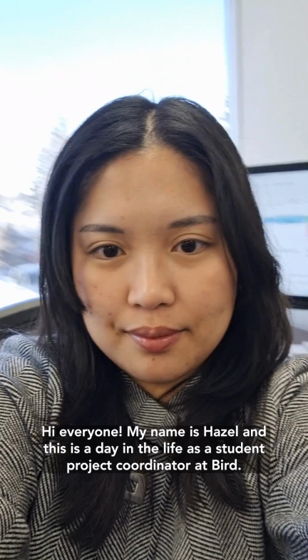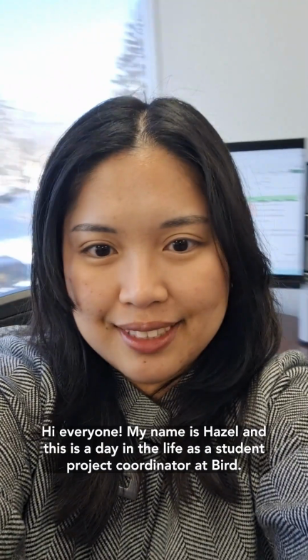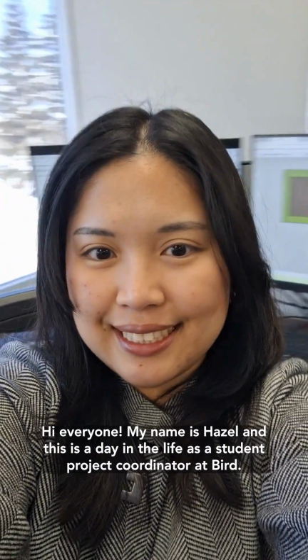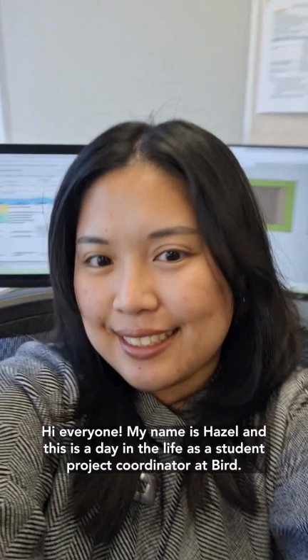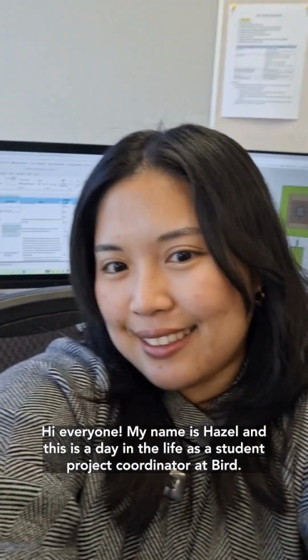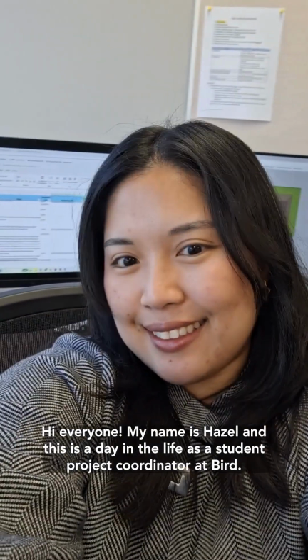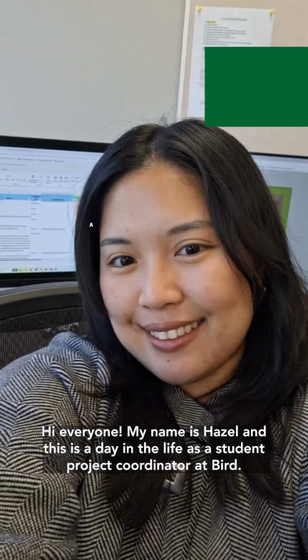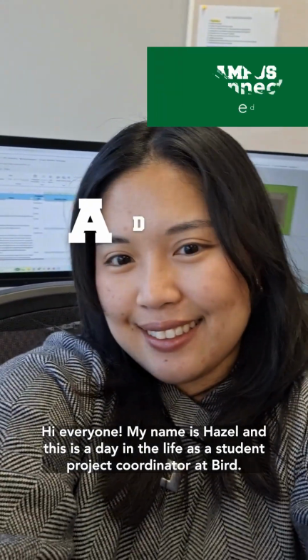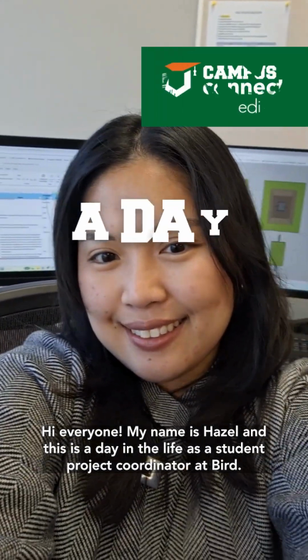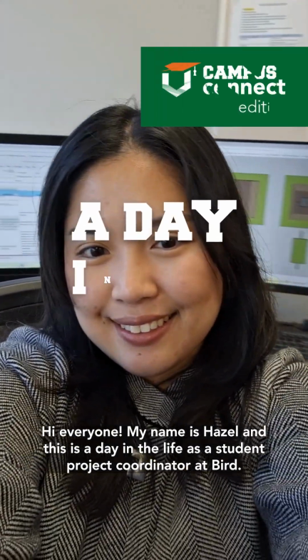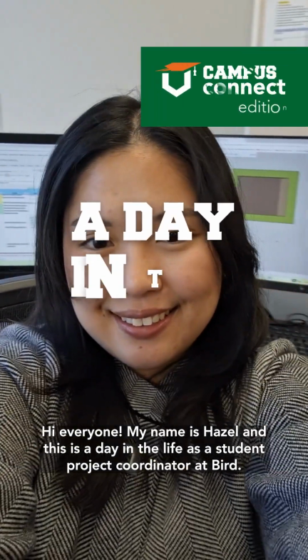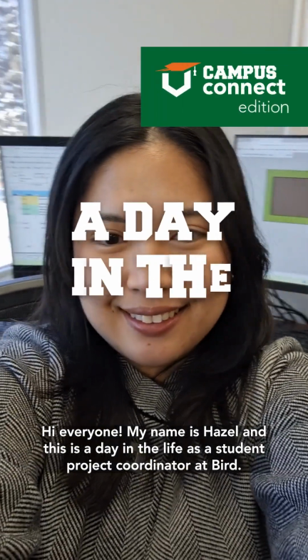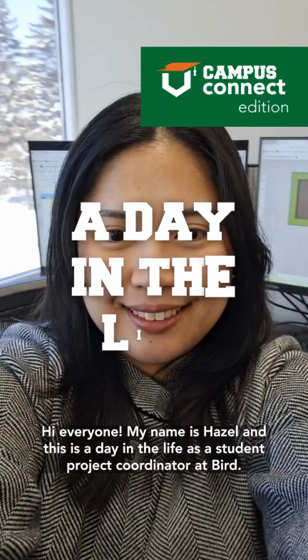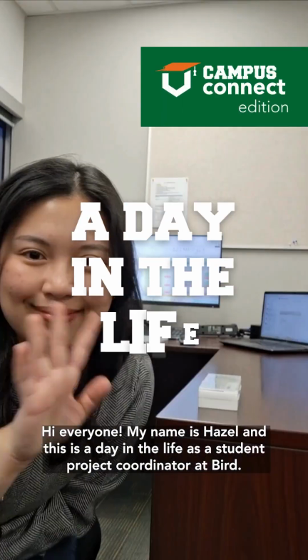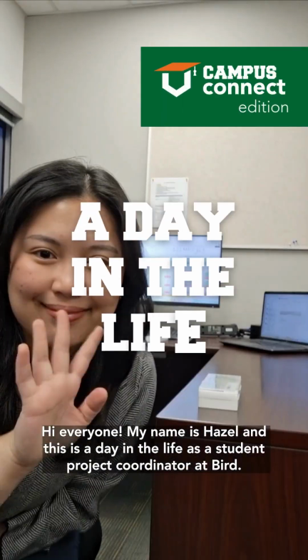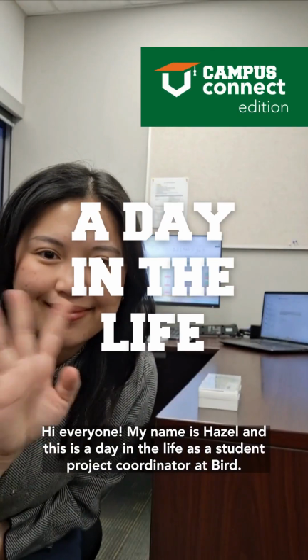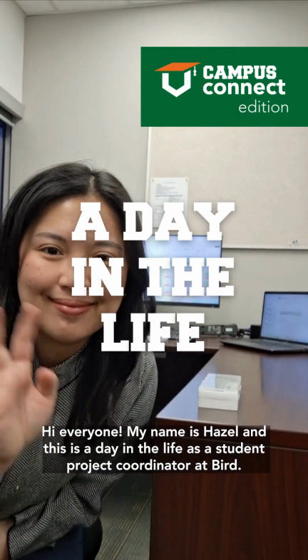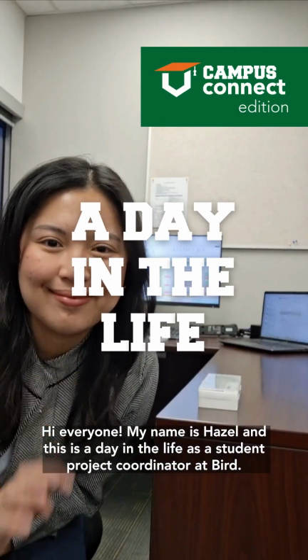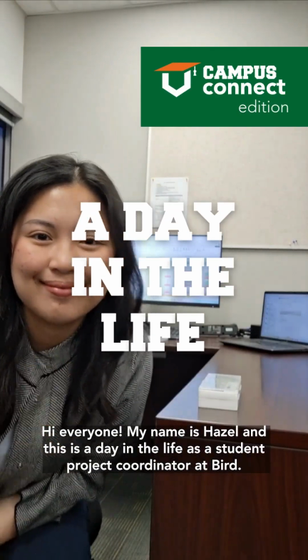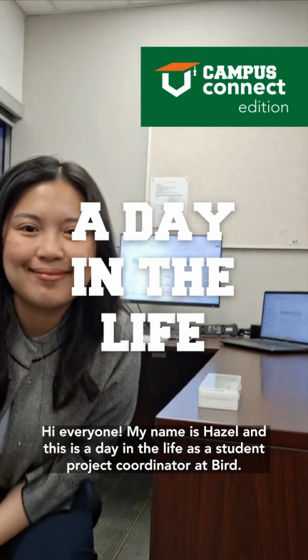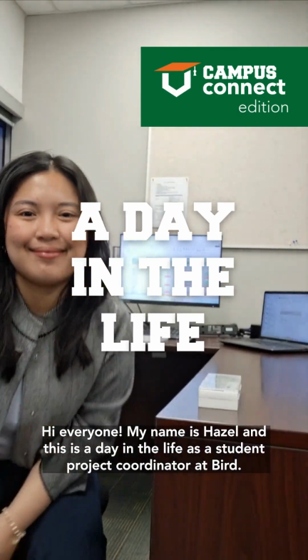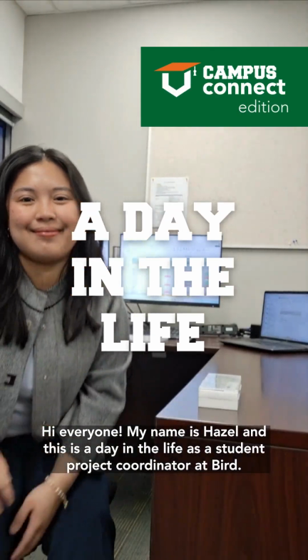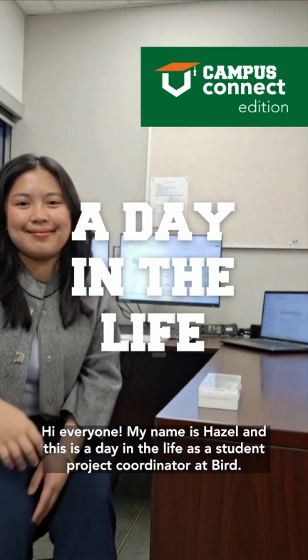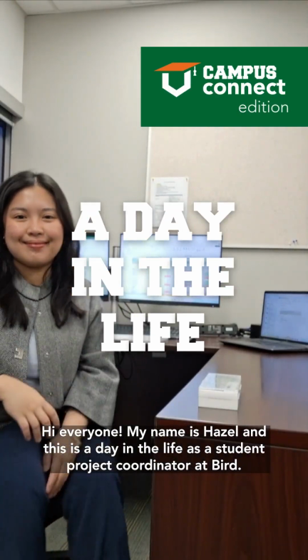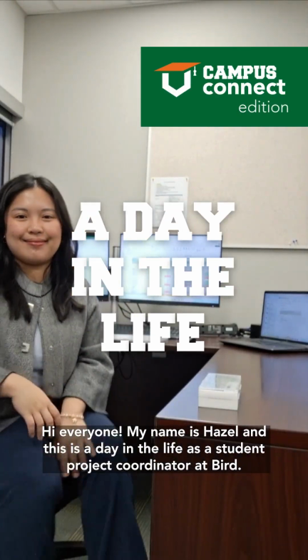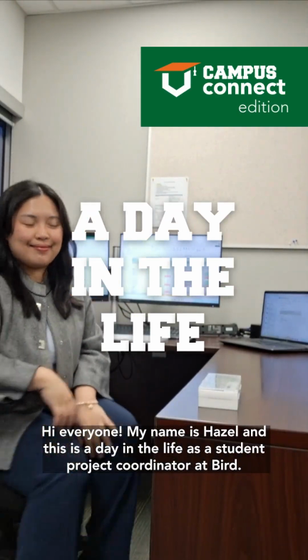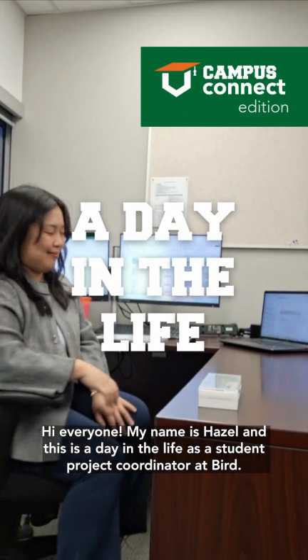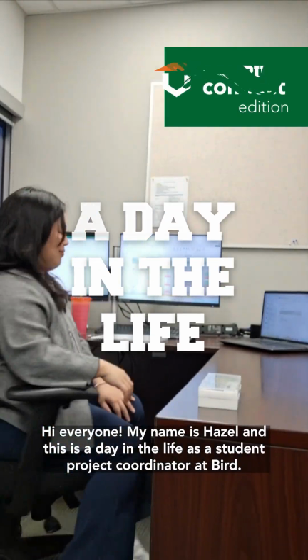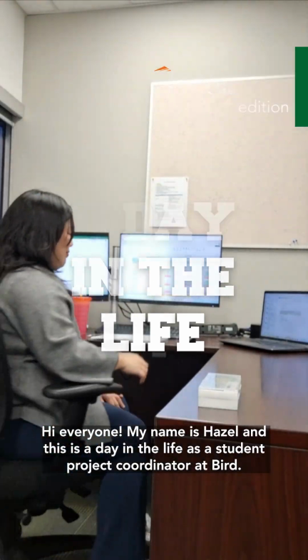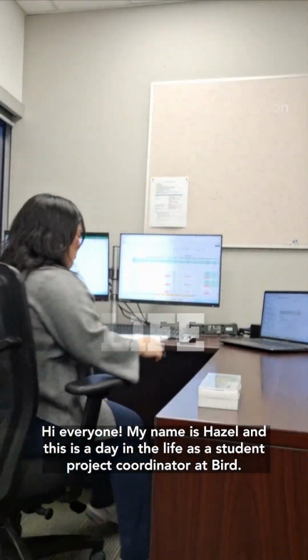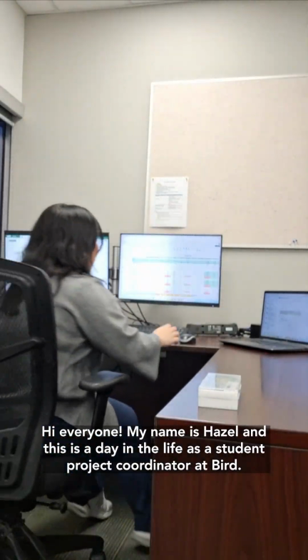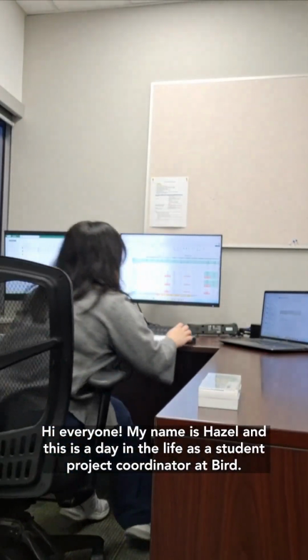Hi everyone, my name is Hazel and this is a day in the life as a student project coordinator at BIRD.